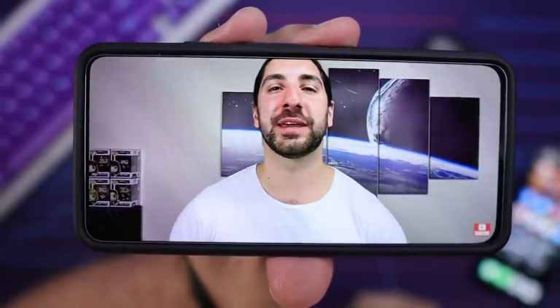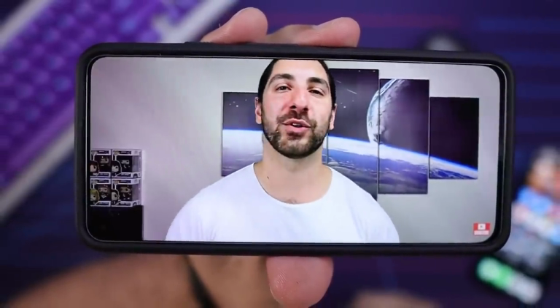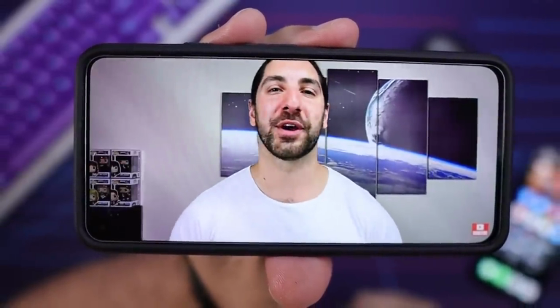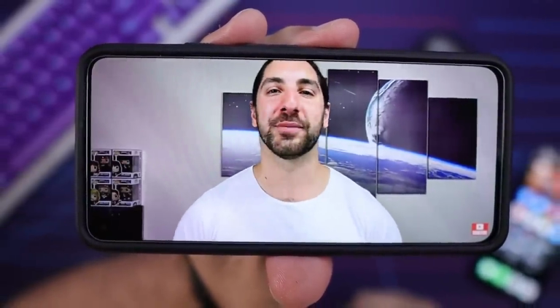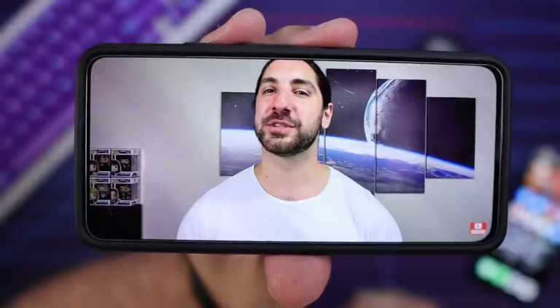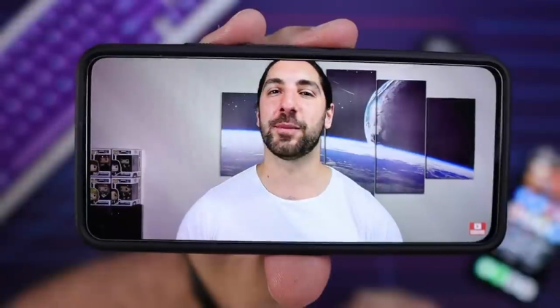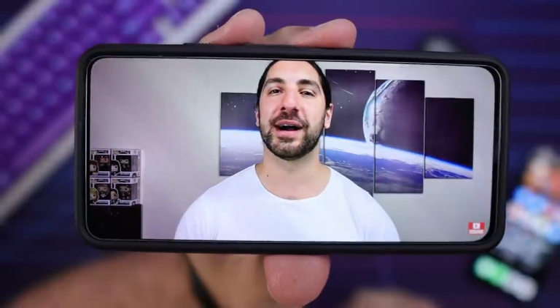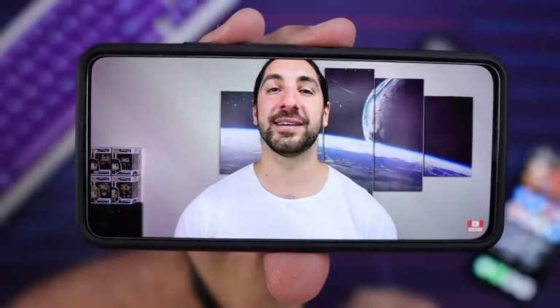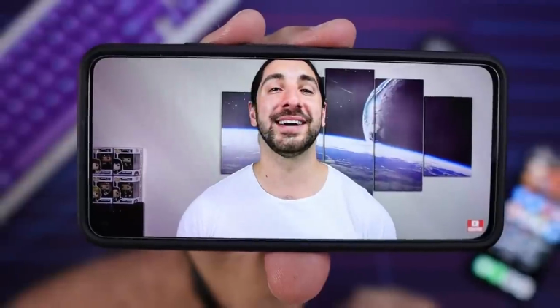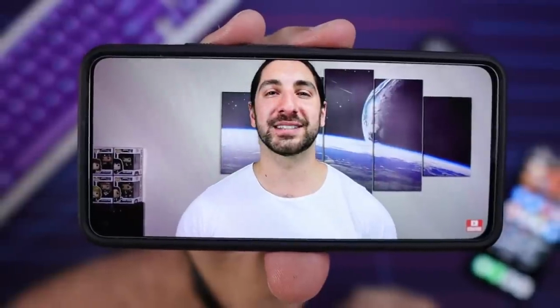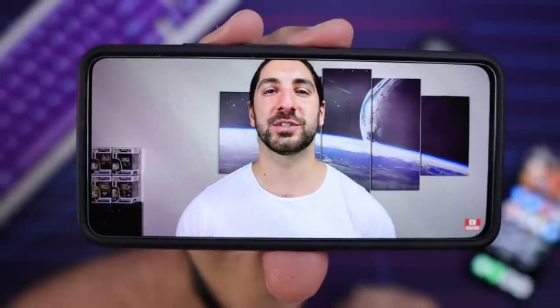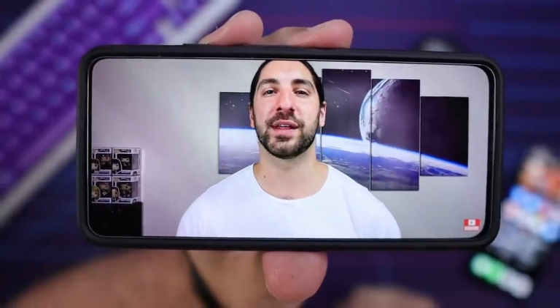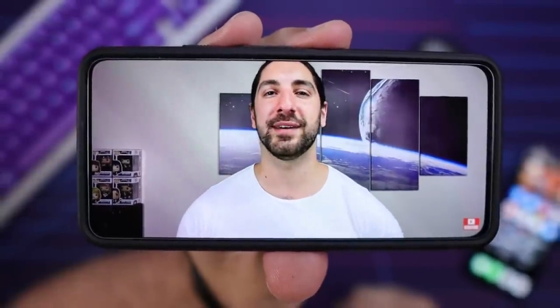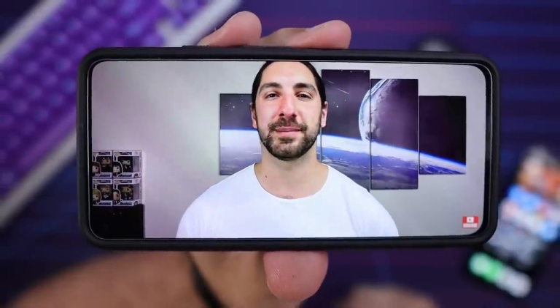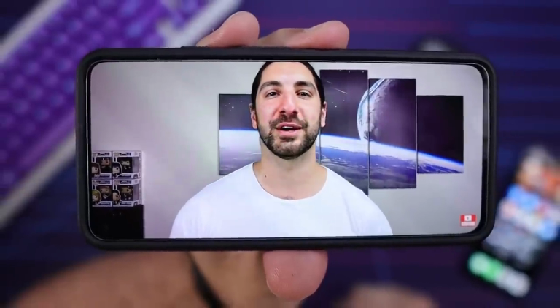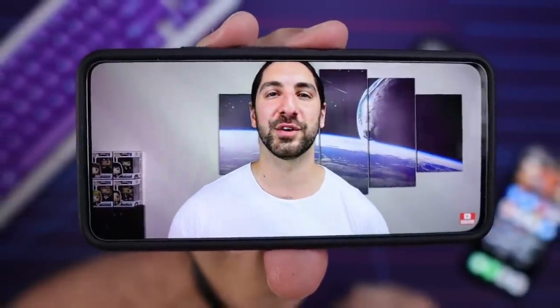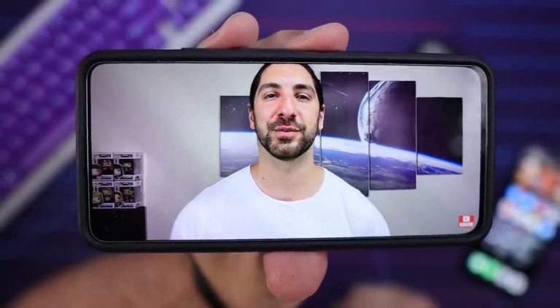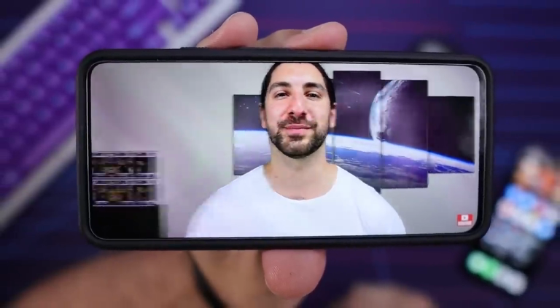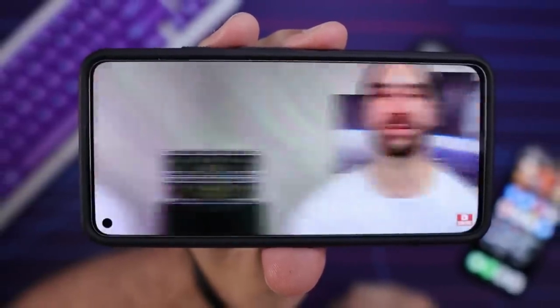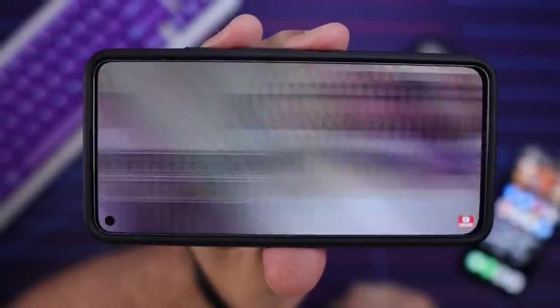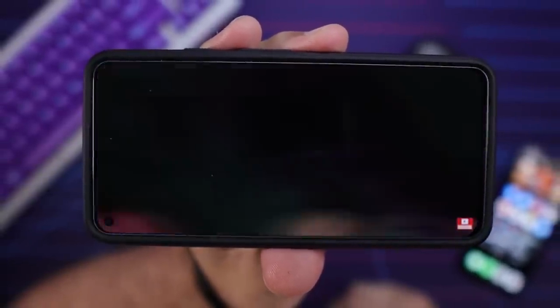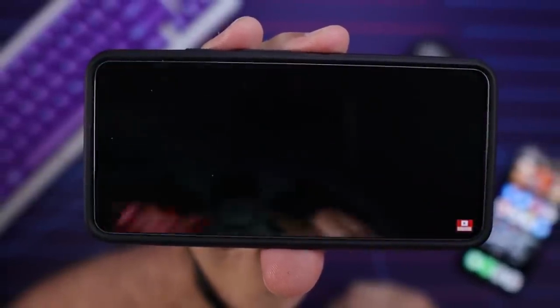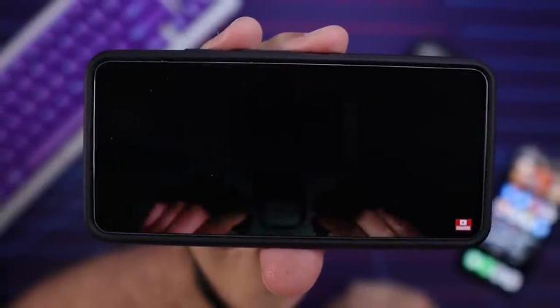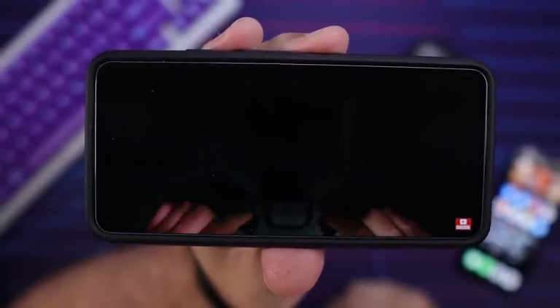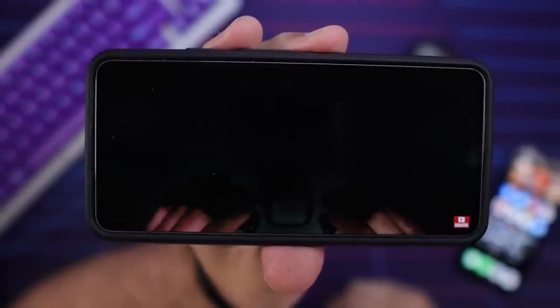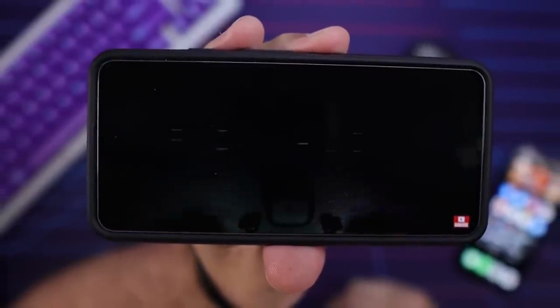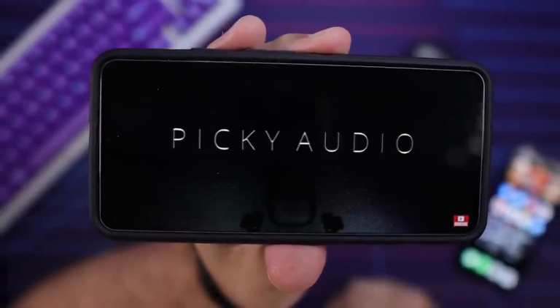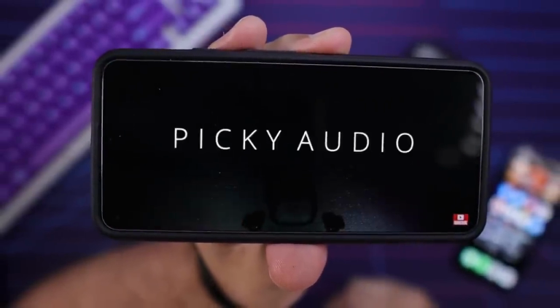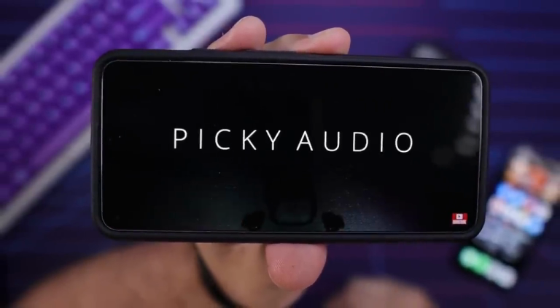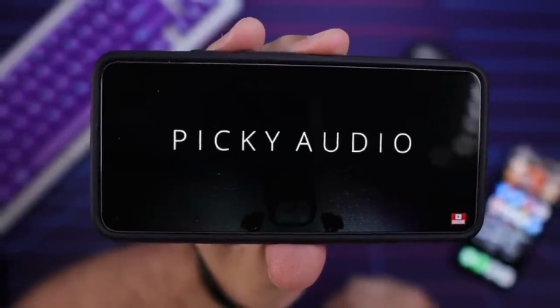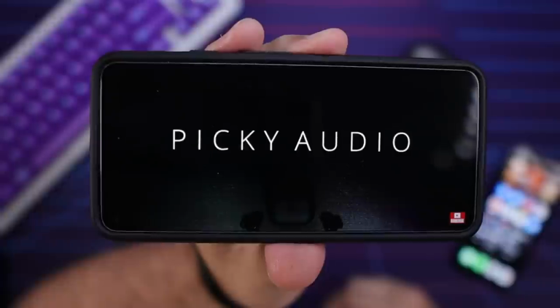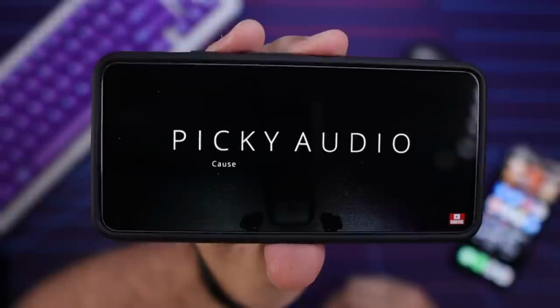Tested on watching YouTube, Netflix, Disney Plus, and HBO Max — no issues whatsoever with video latency.